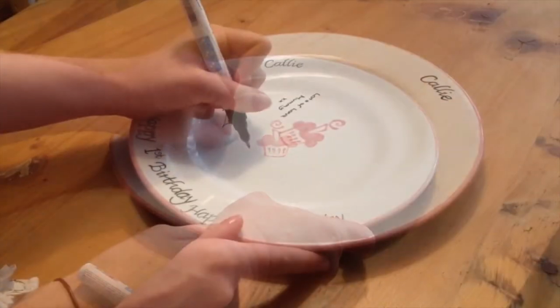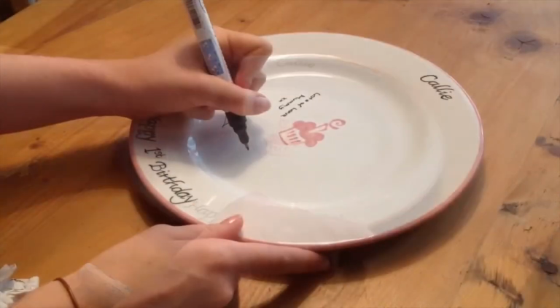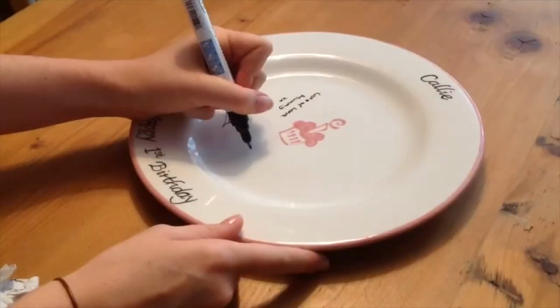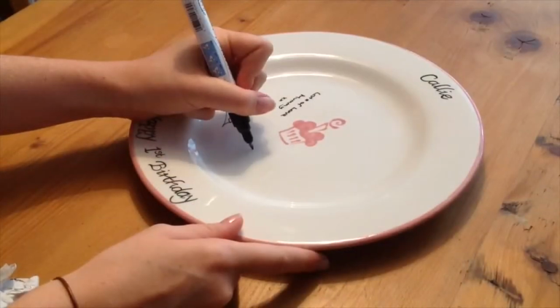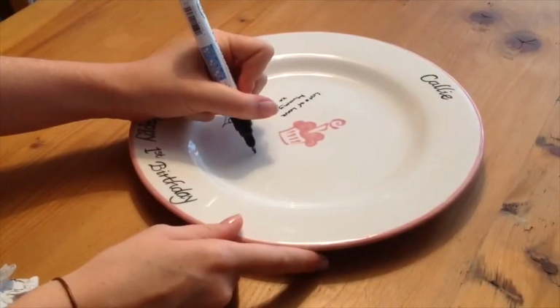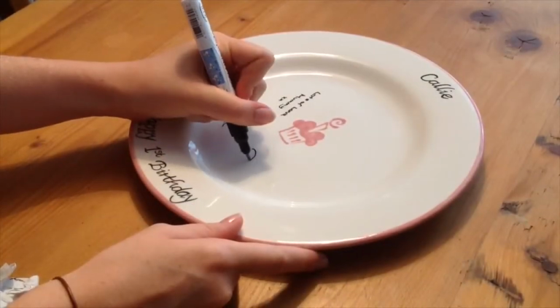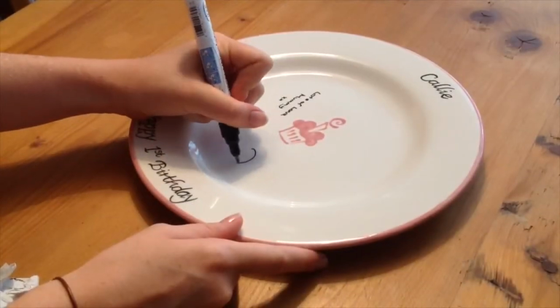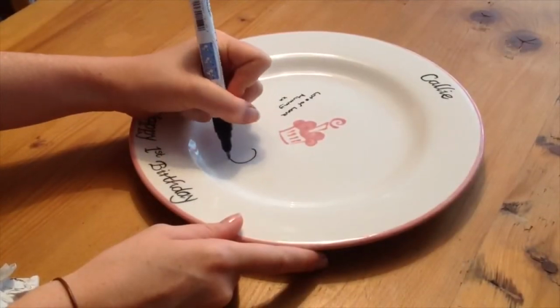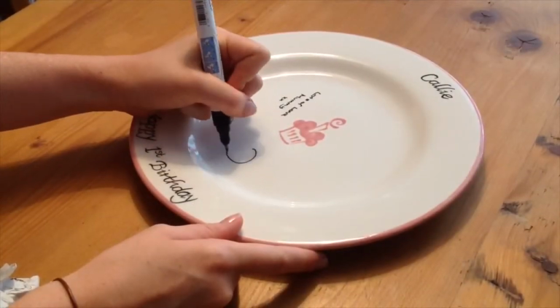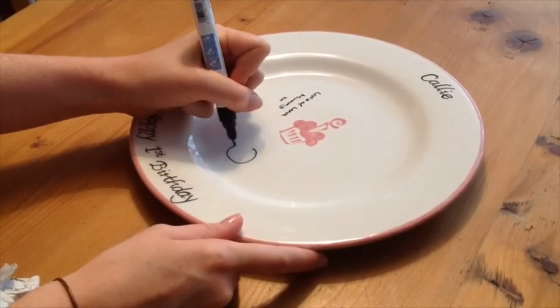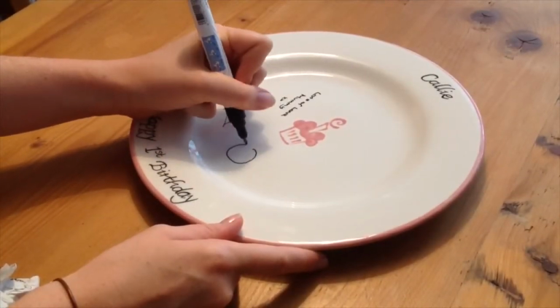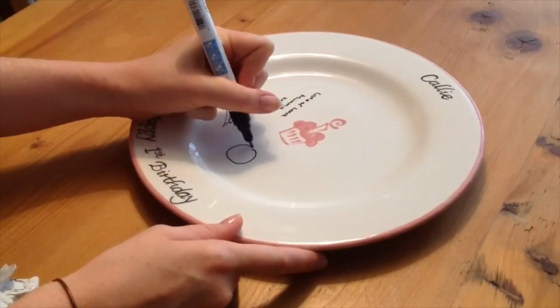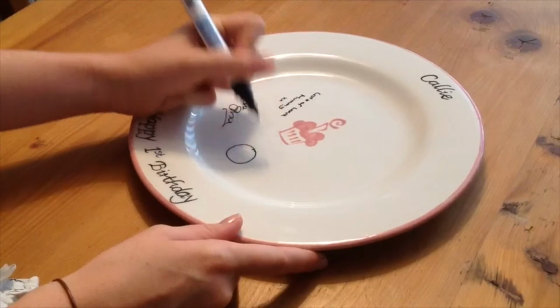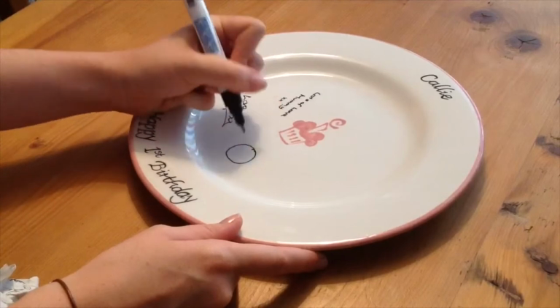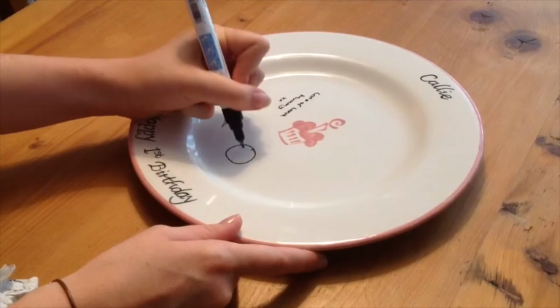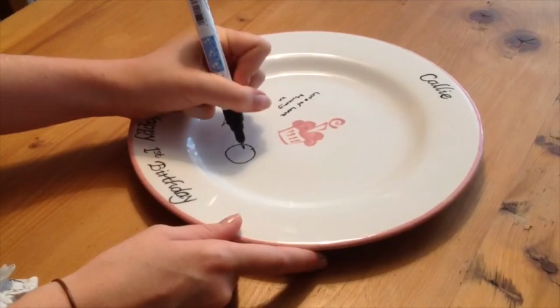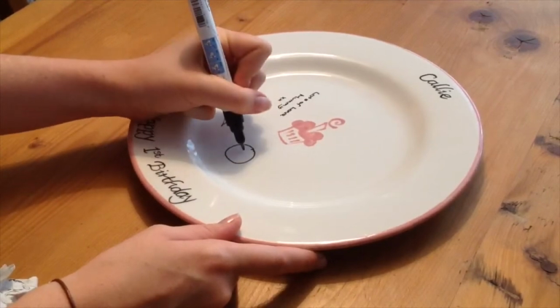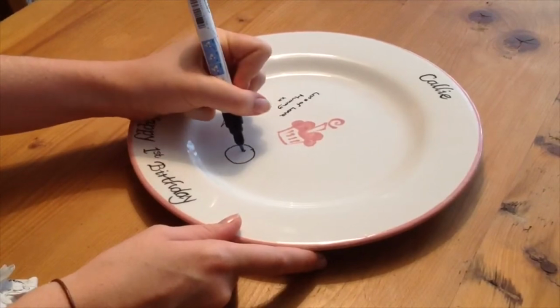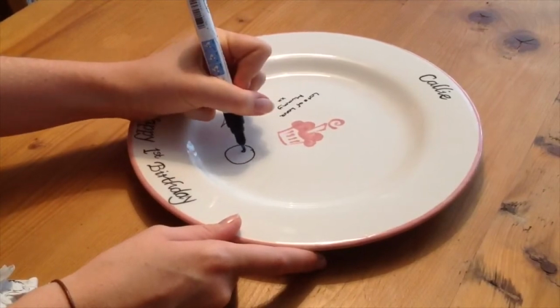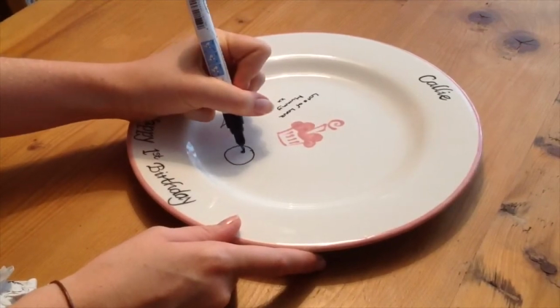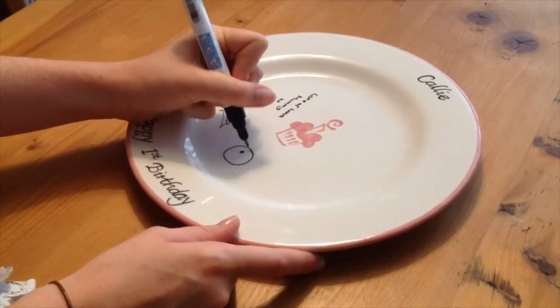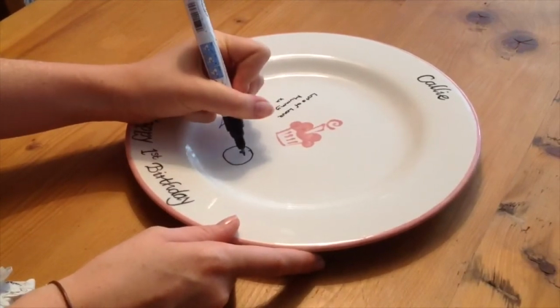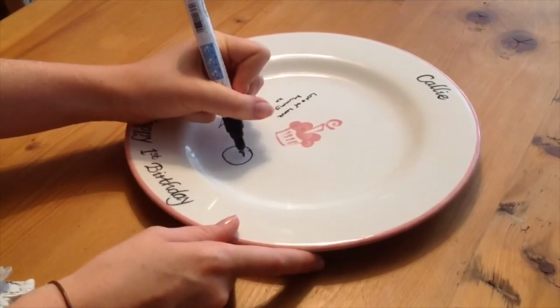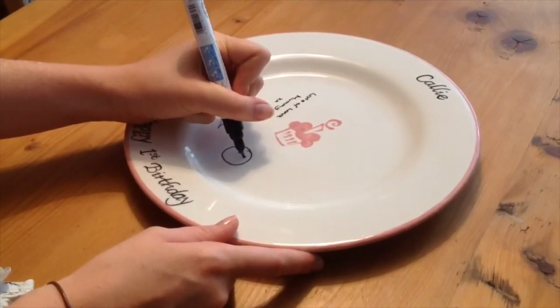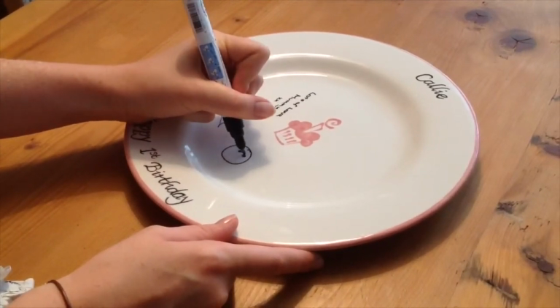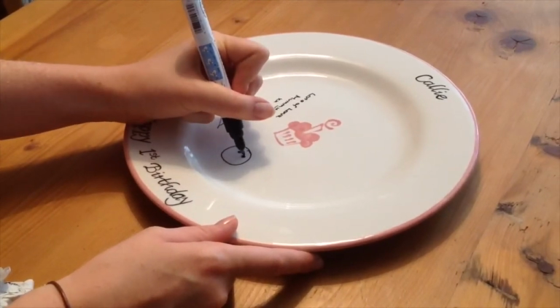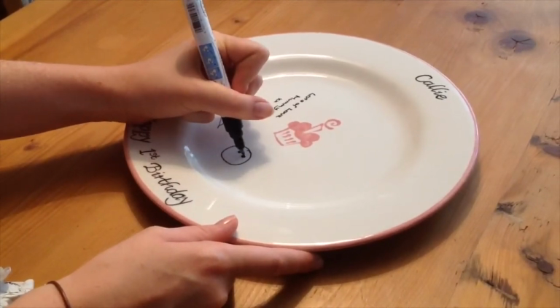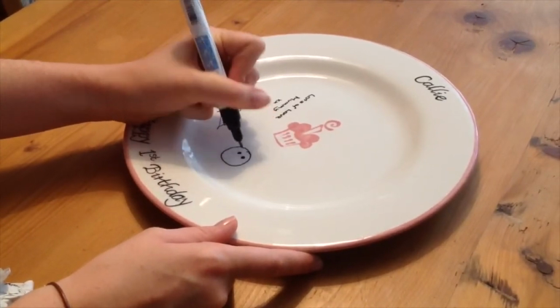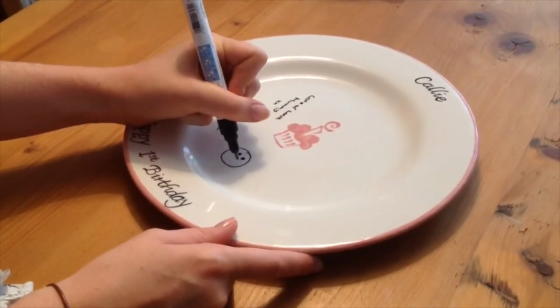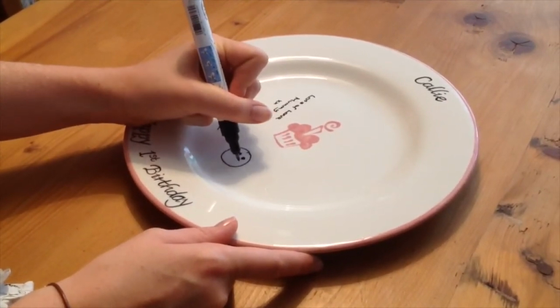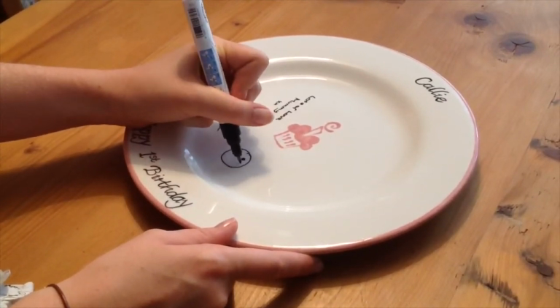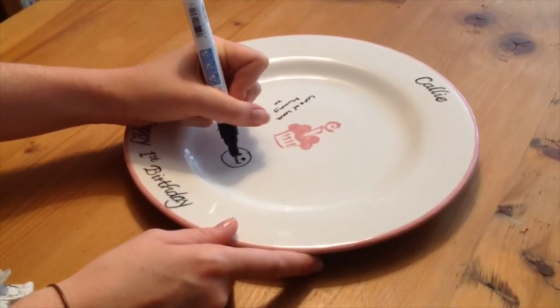Using the pen is easy and suitable for a variety of handwriting styles. It can also be used to draw with.